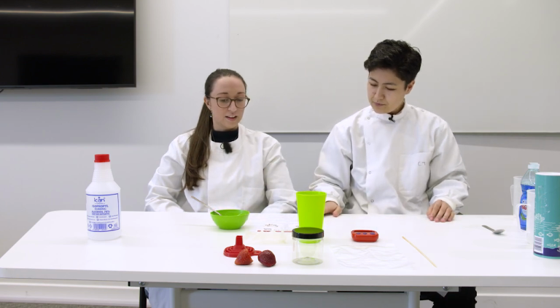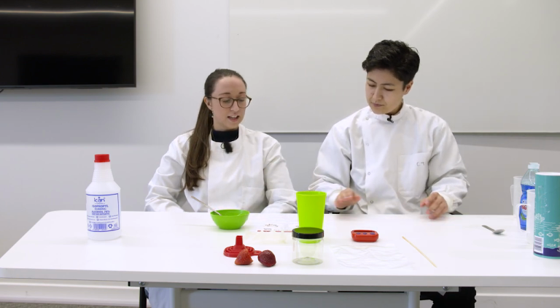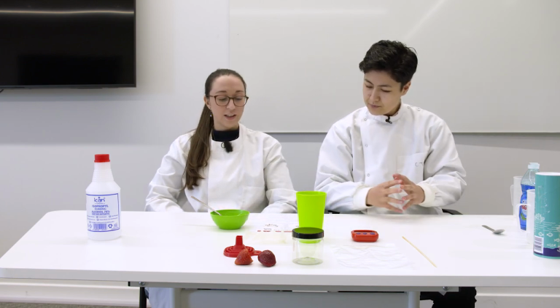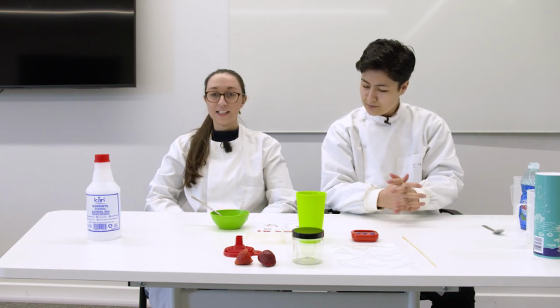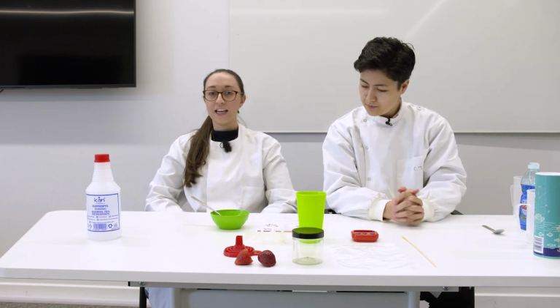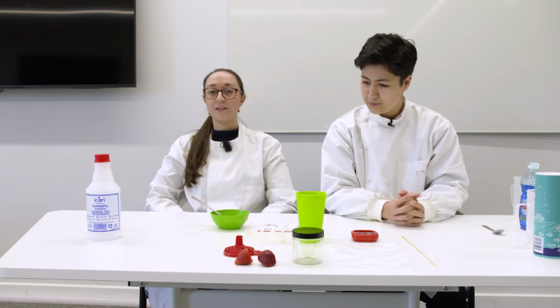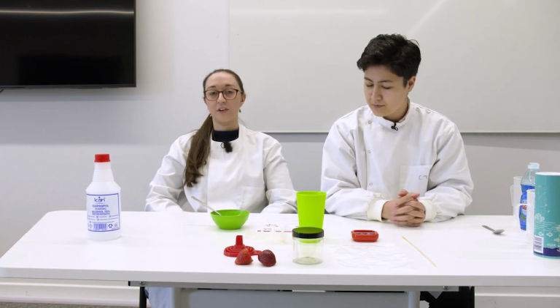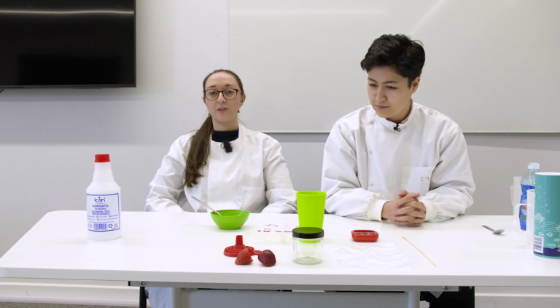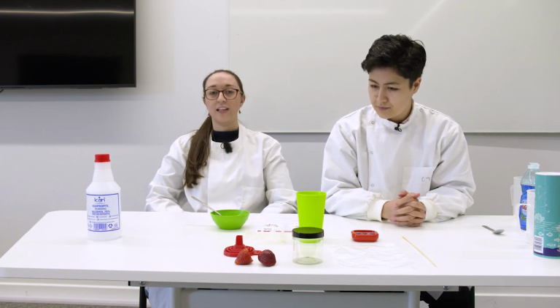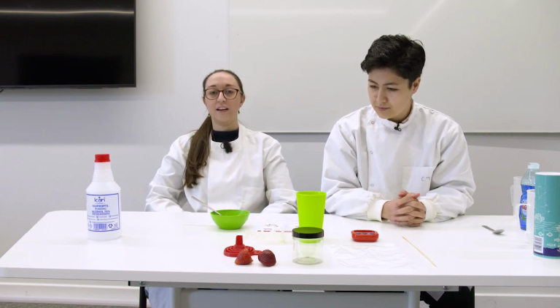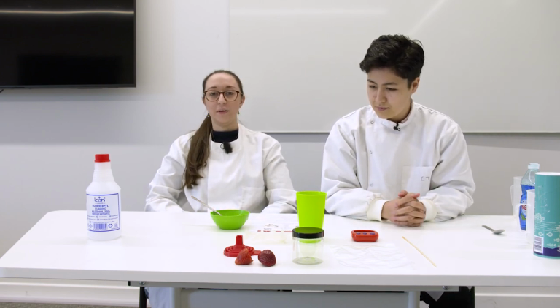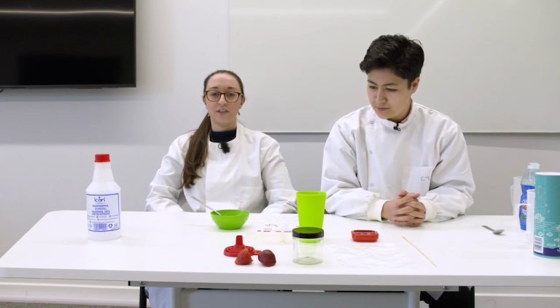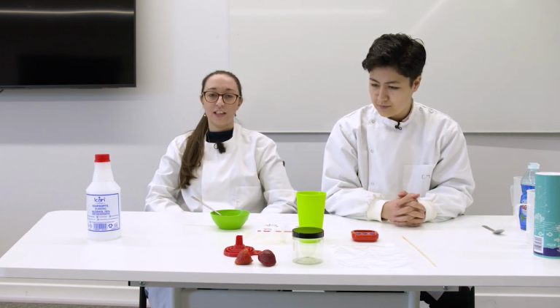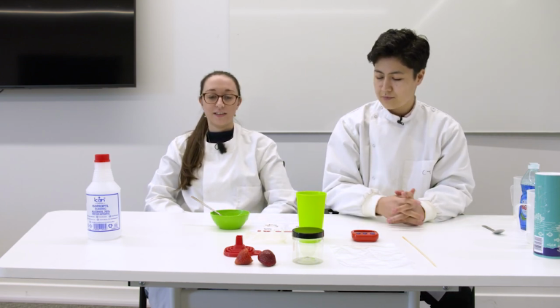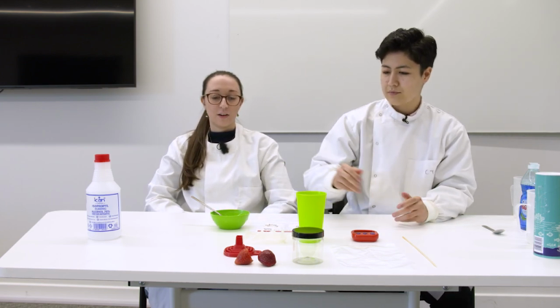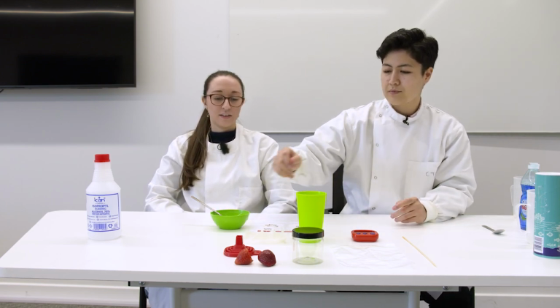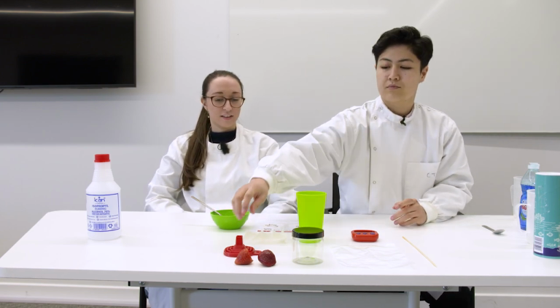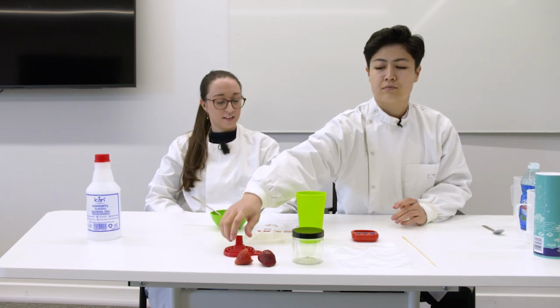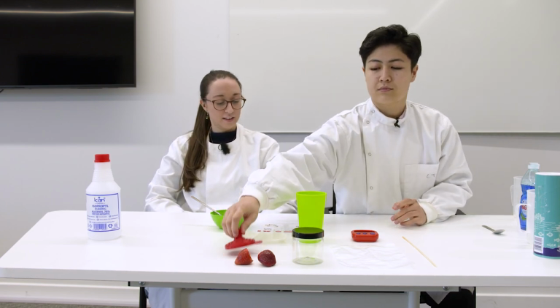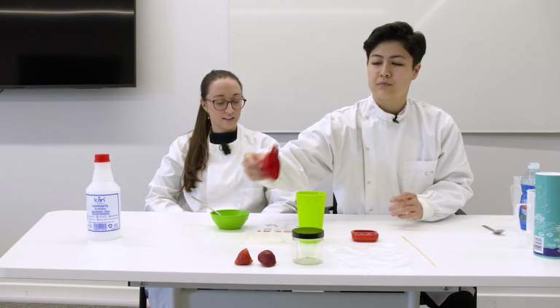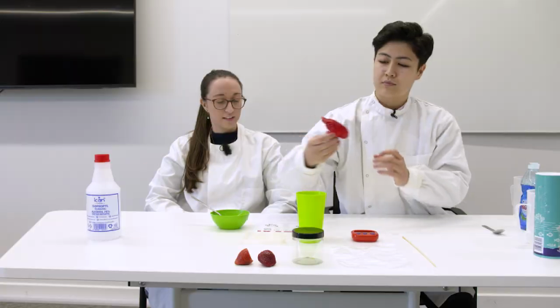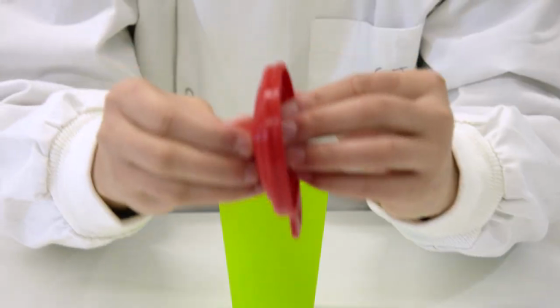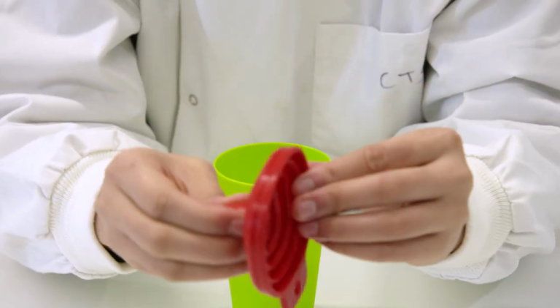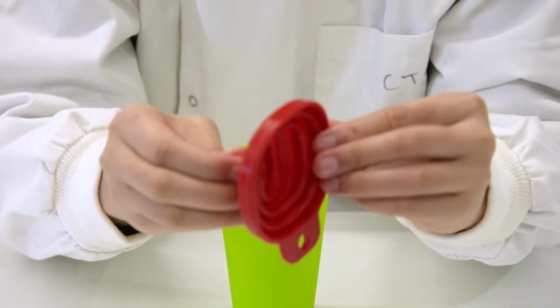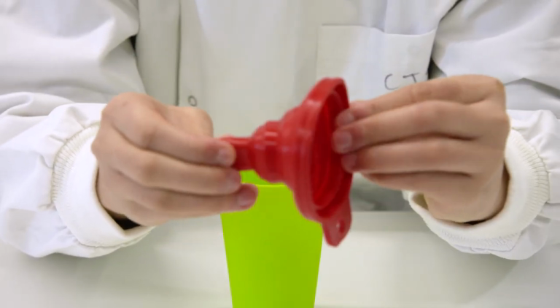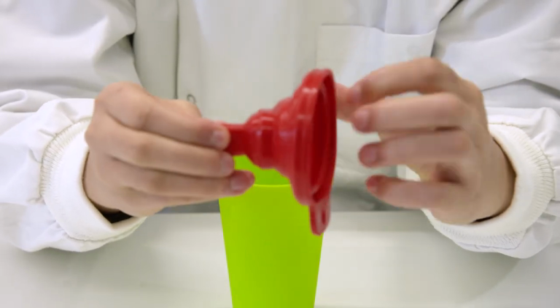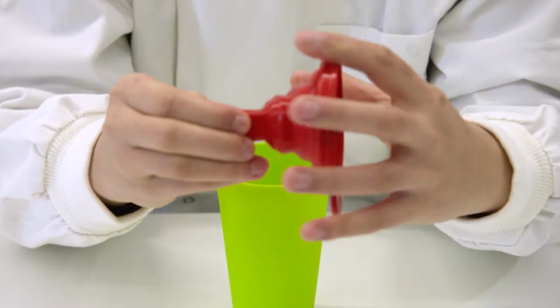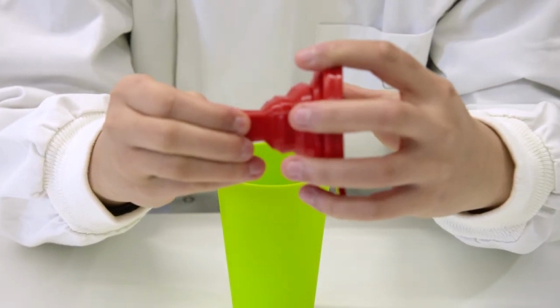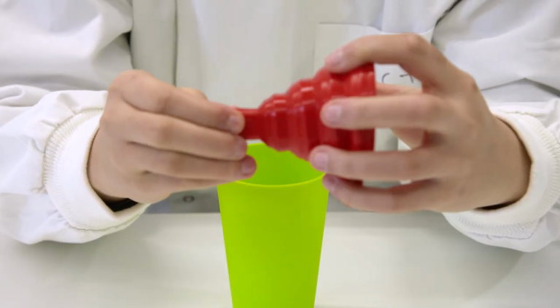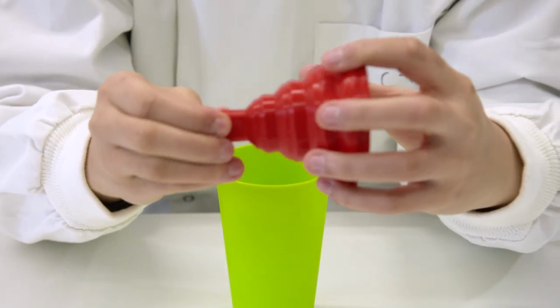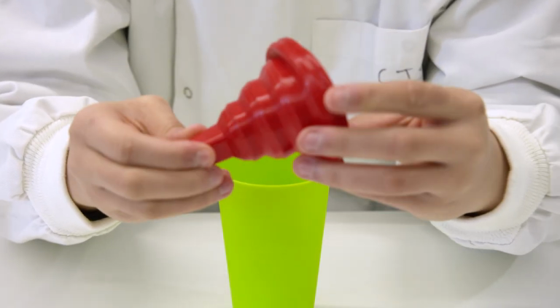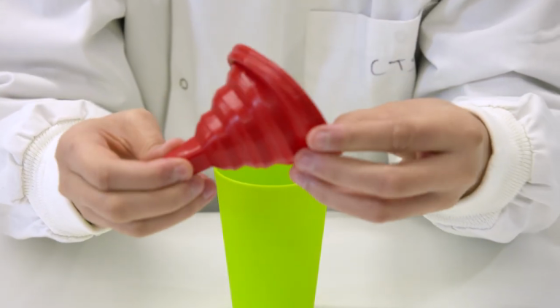Then you need to take the funnel and line it with cheesecloth, placing it into a tall glass.